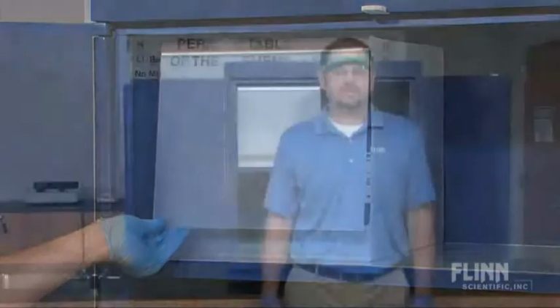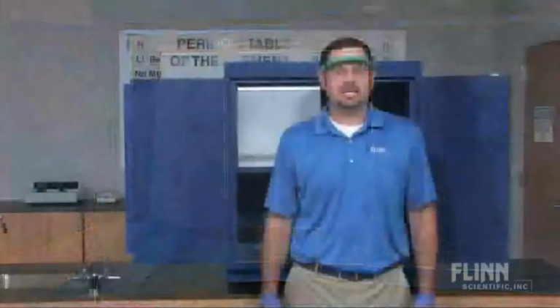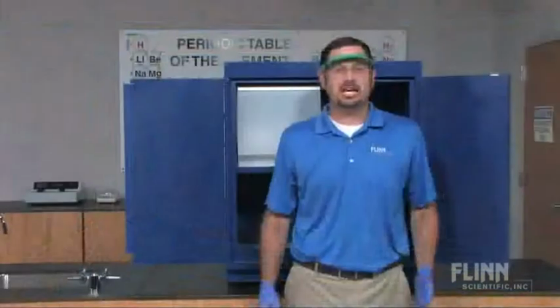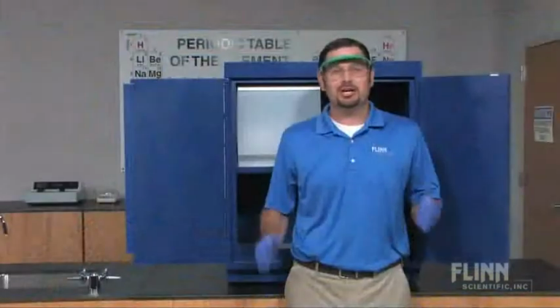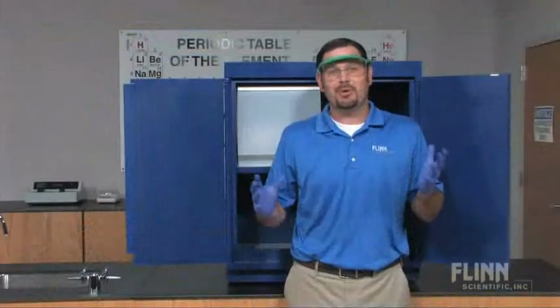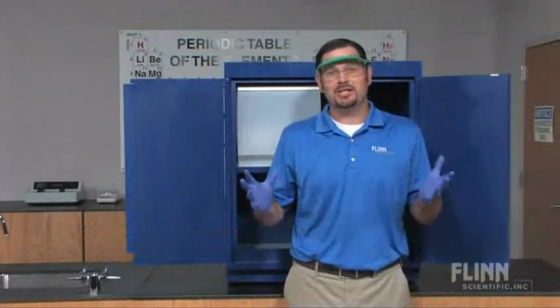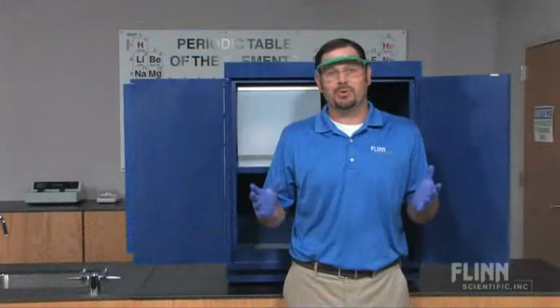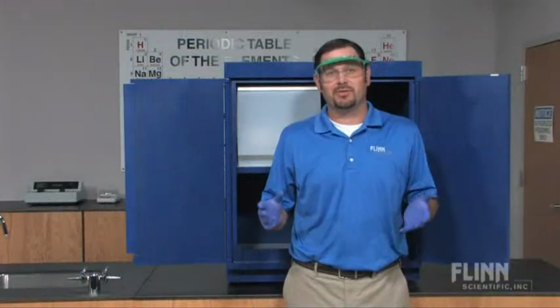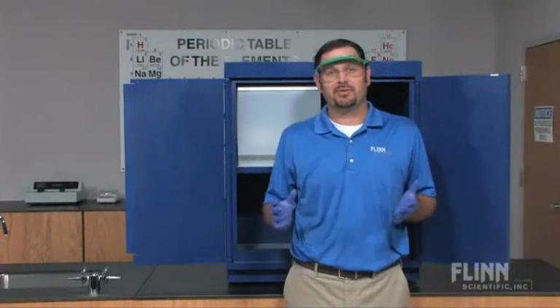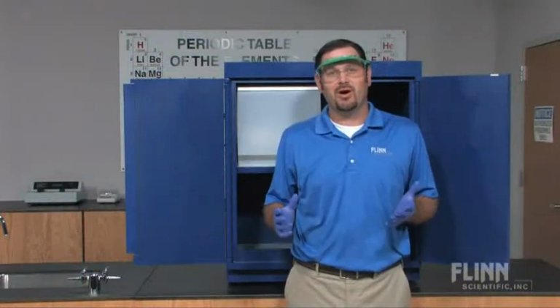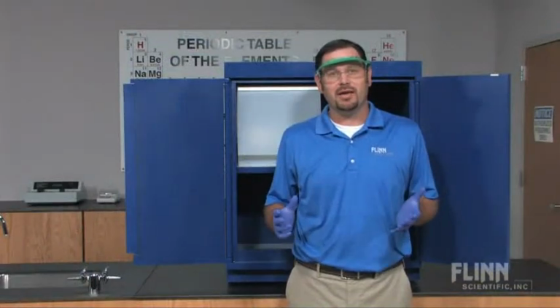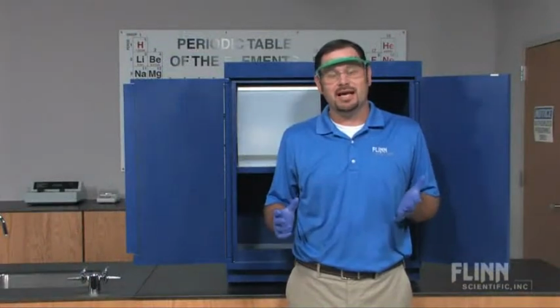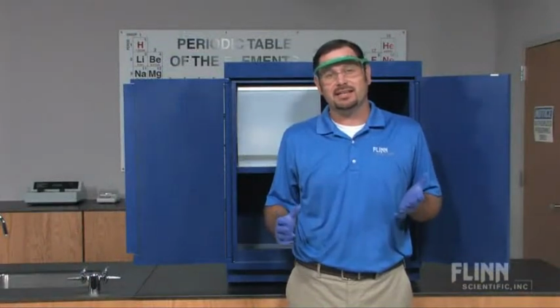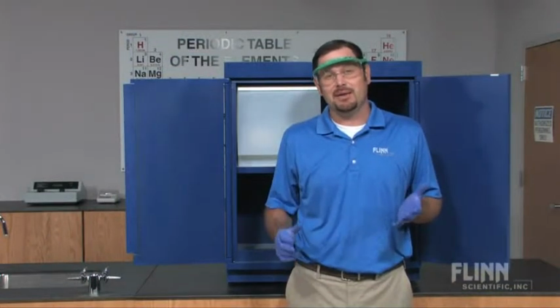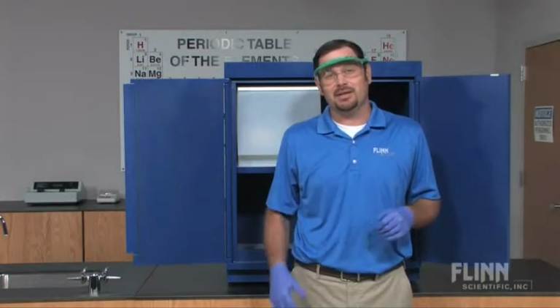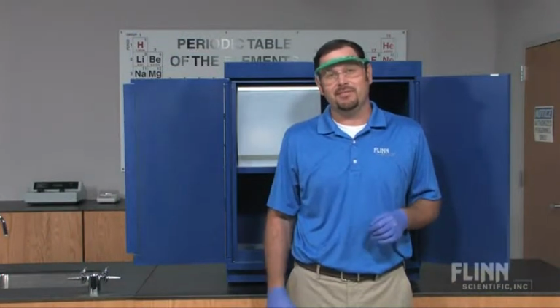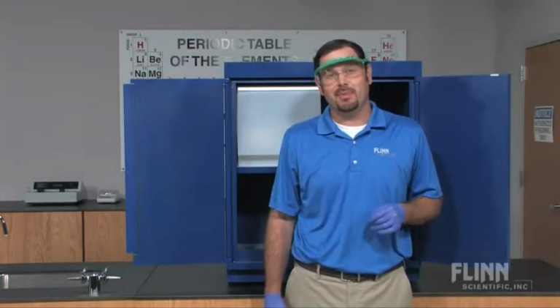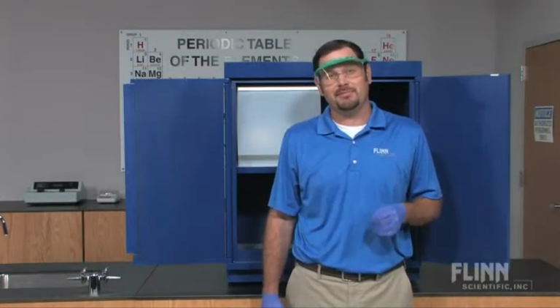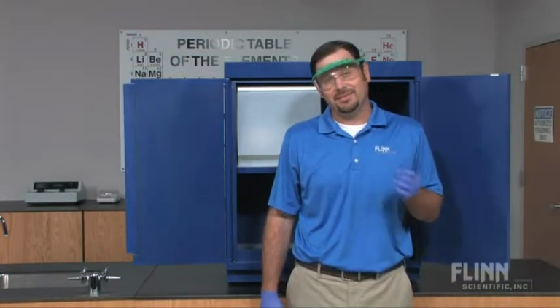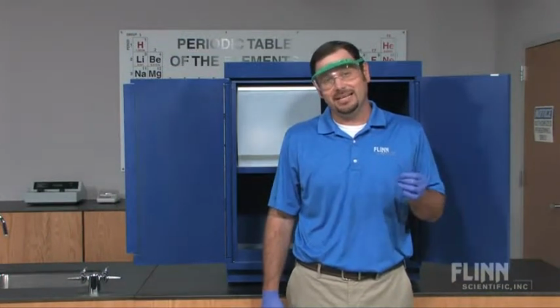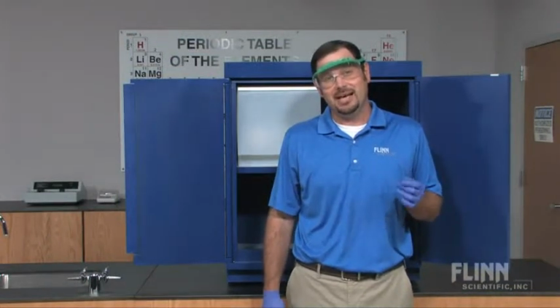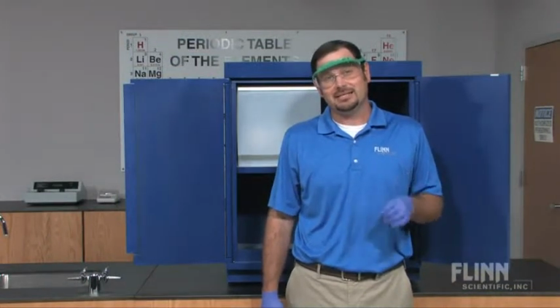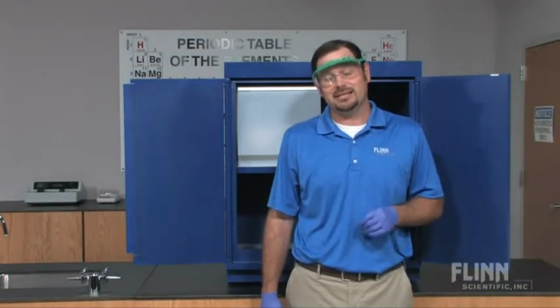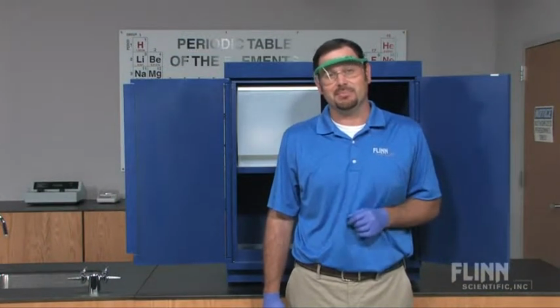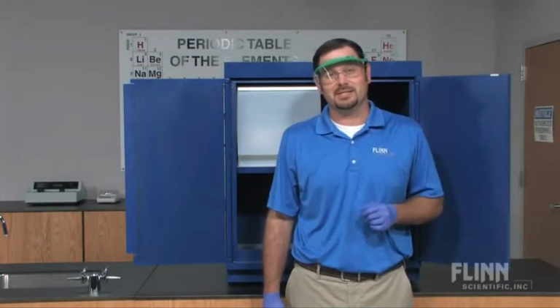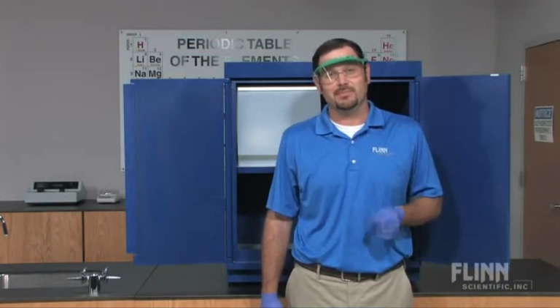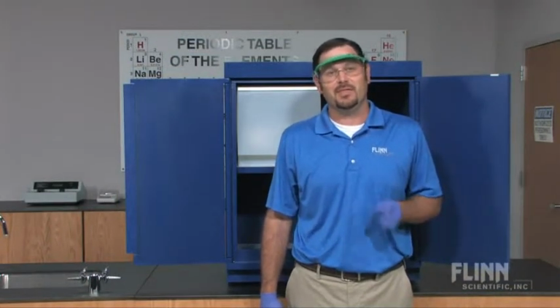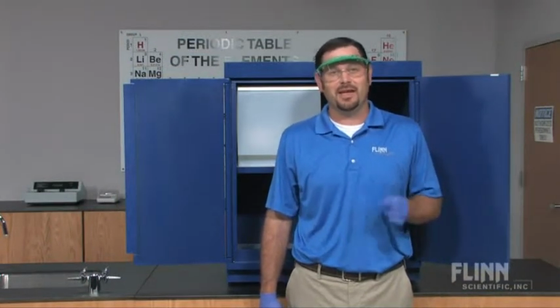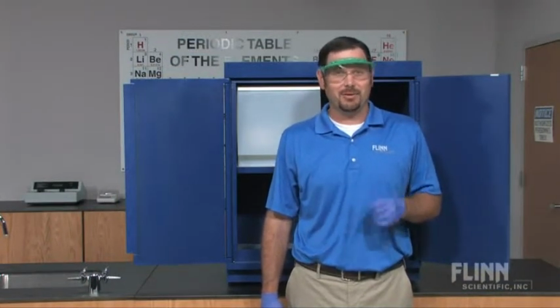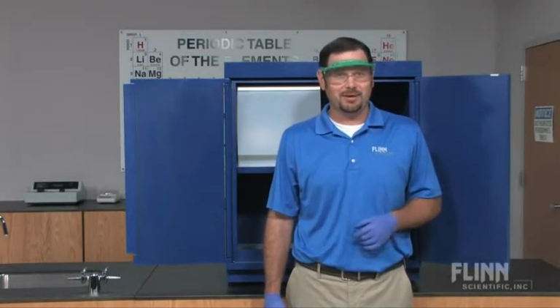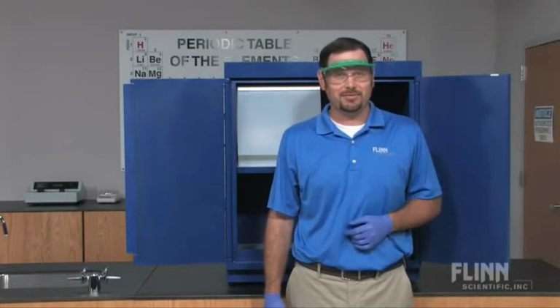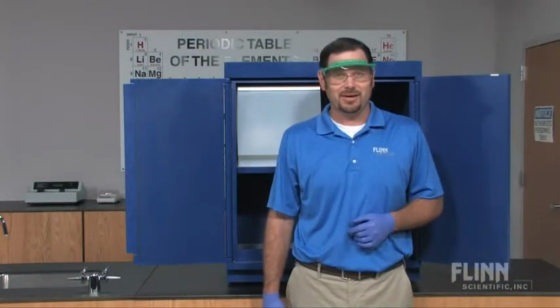Get your money's worth for long acid cabinet life by Flint Acid Cabinets. They are metal-free.